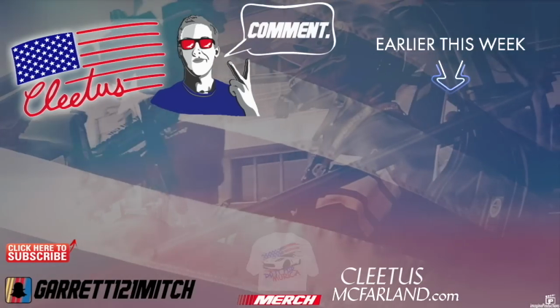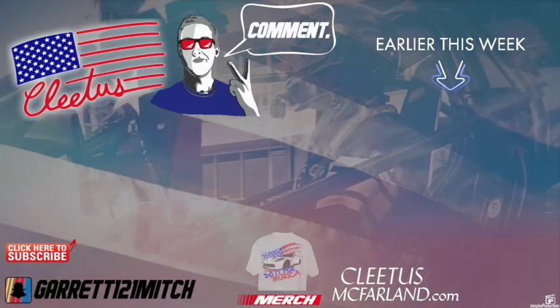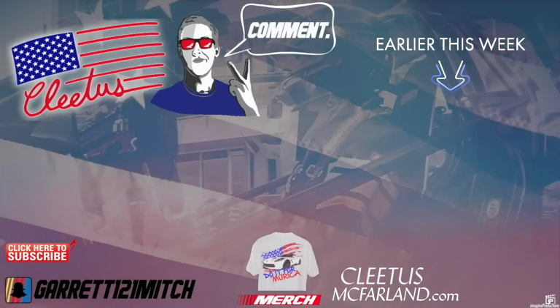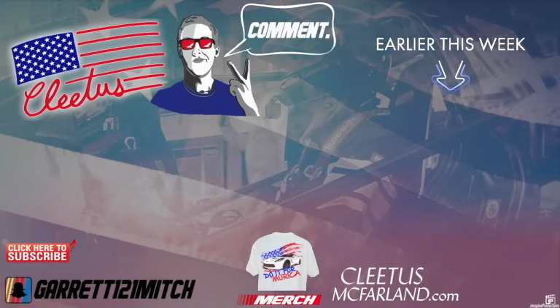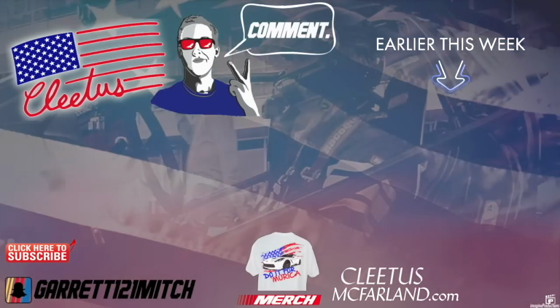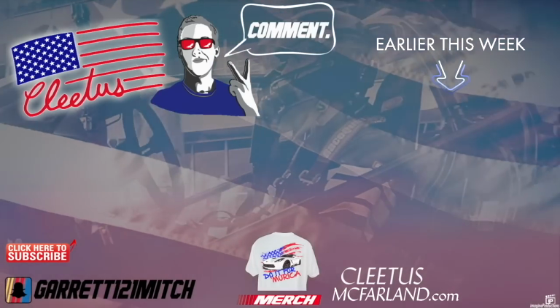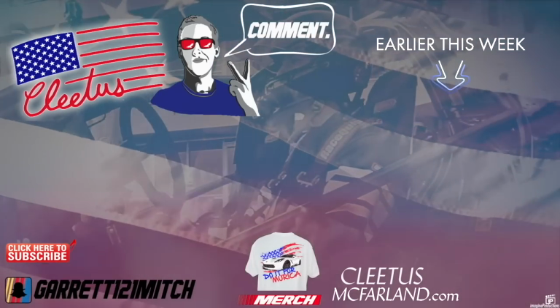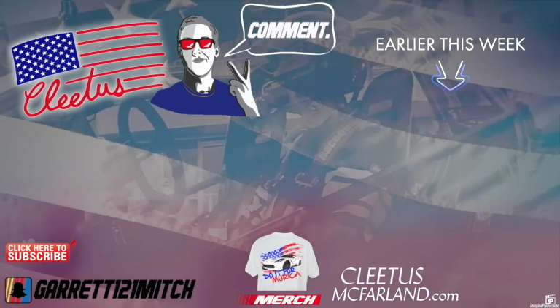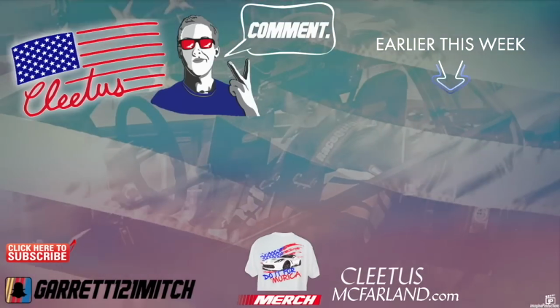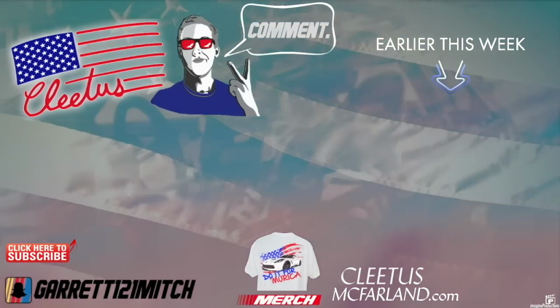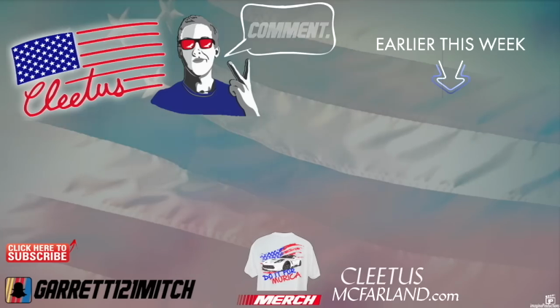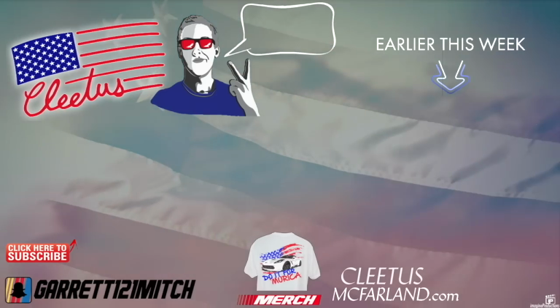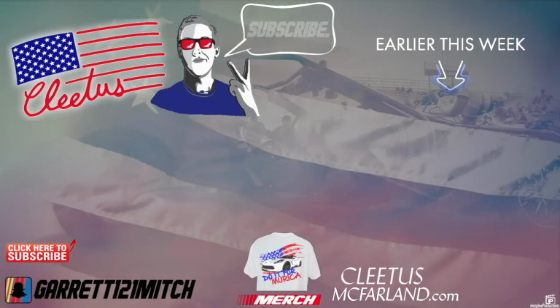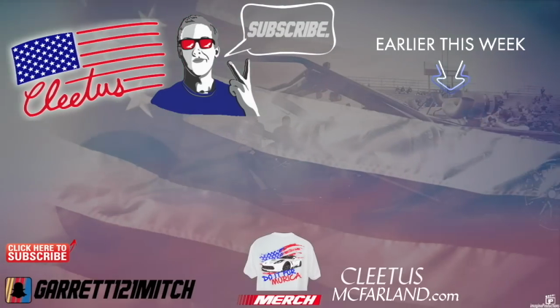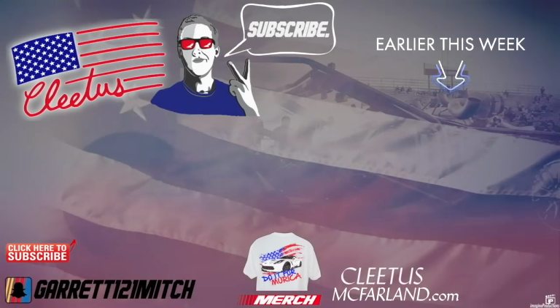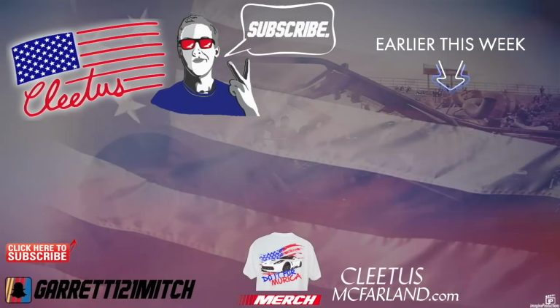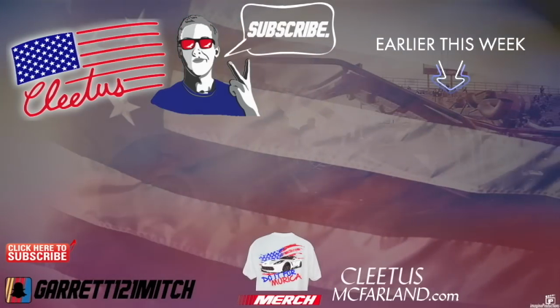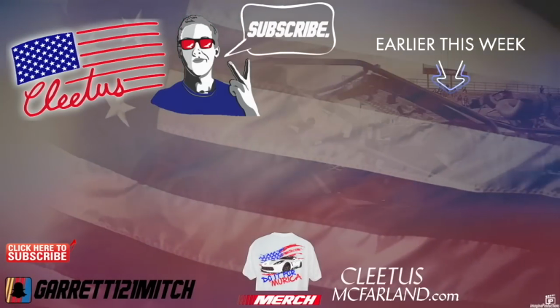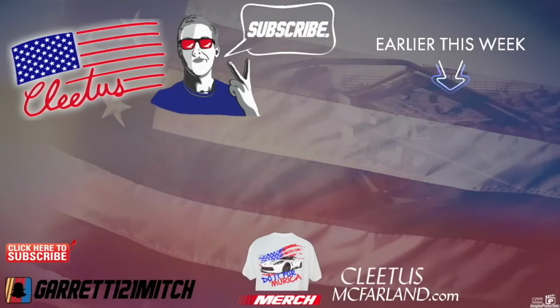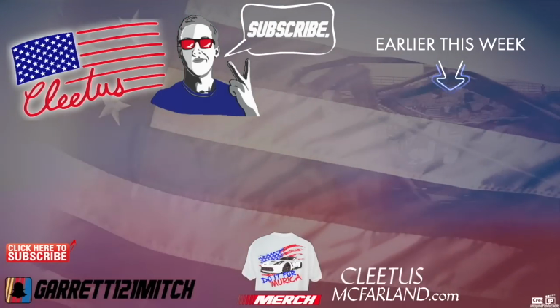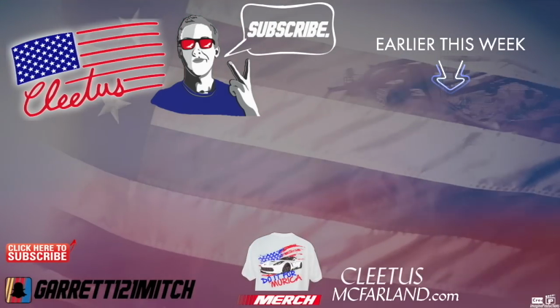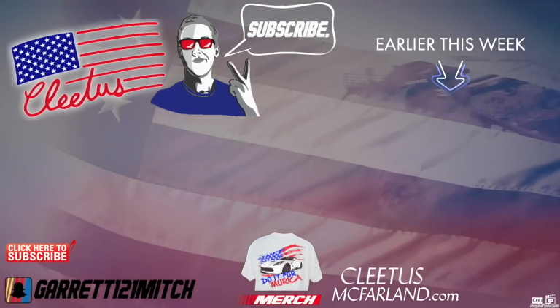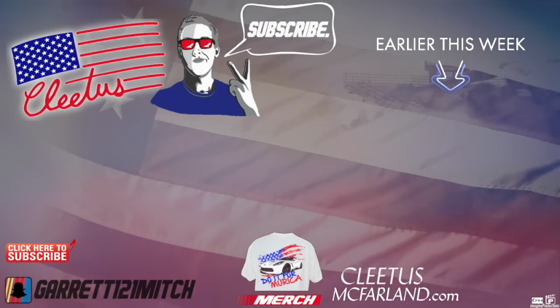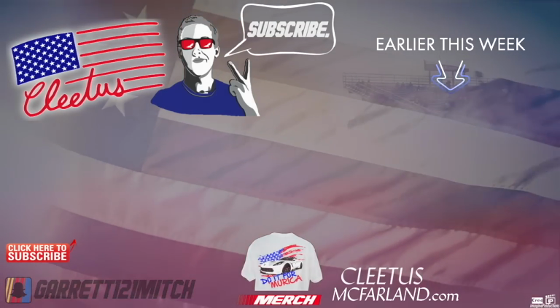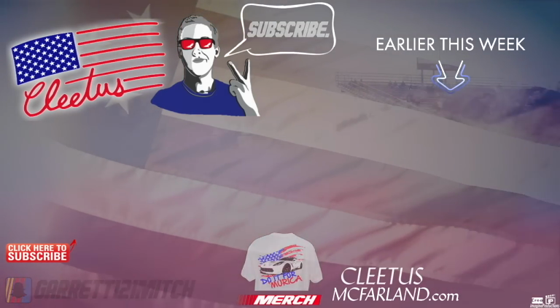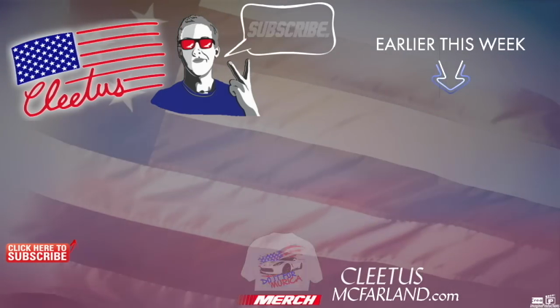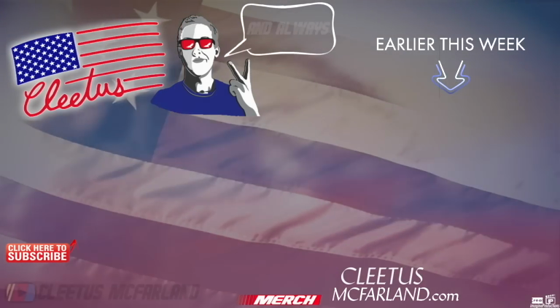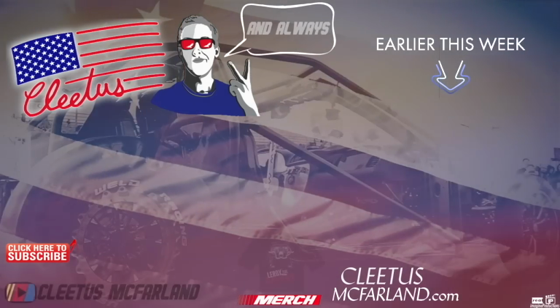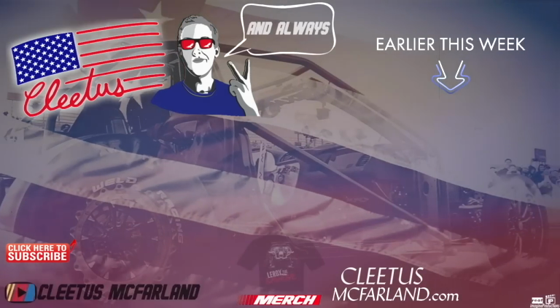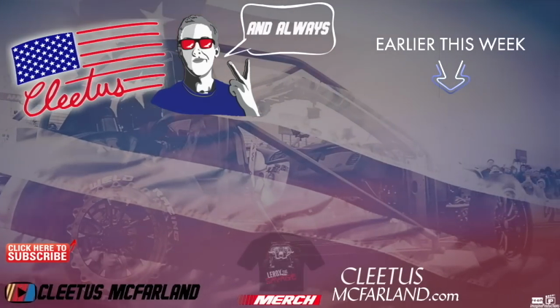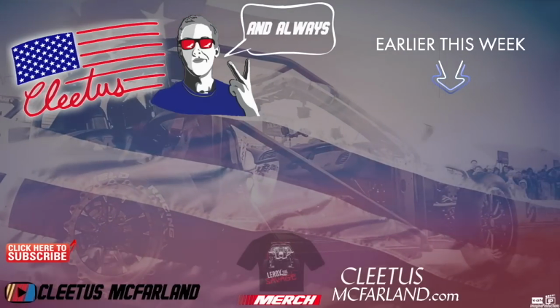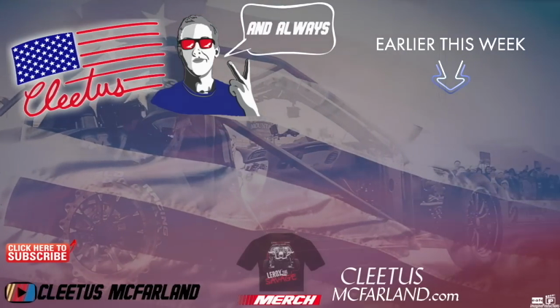Have a great day, we'll see you next time!